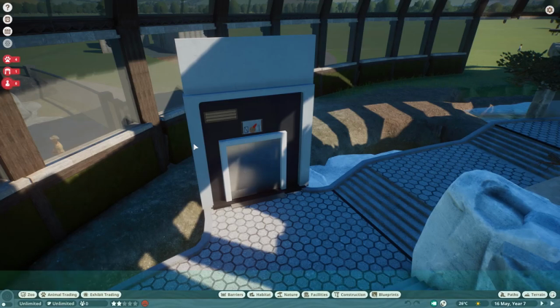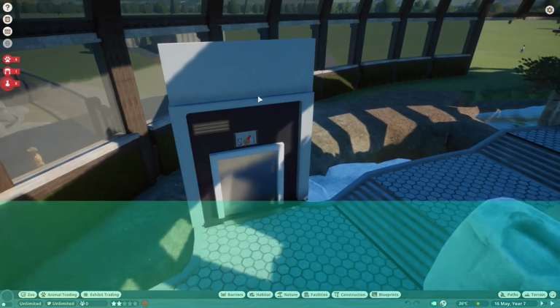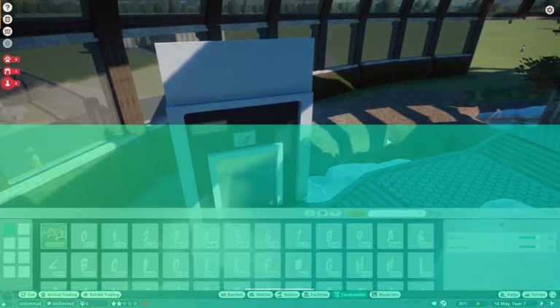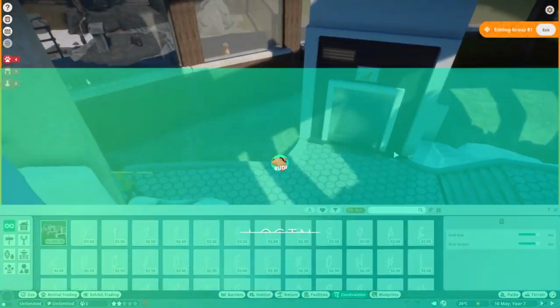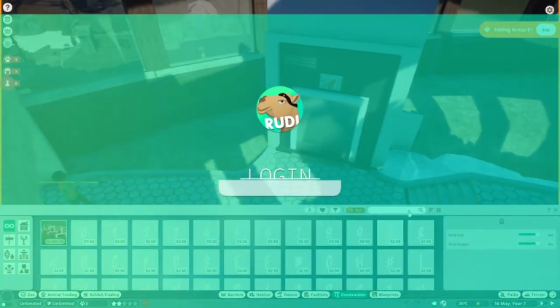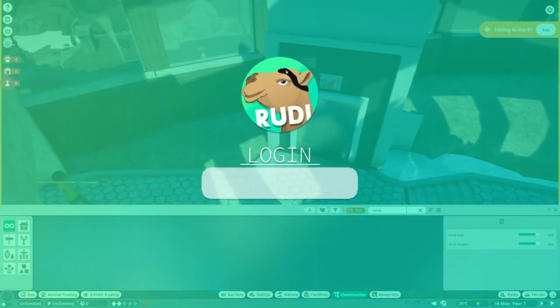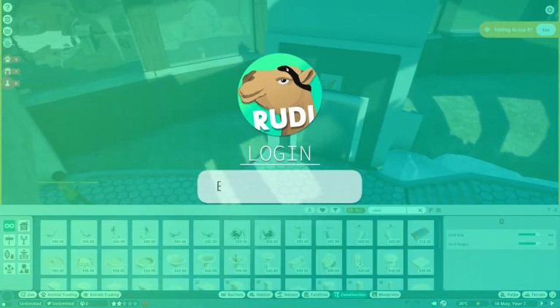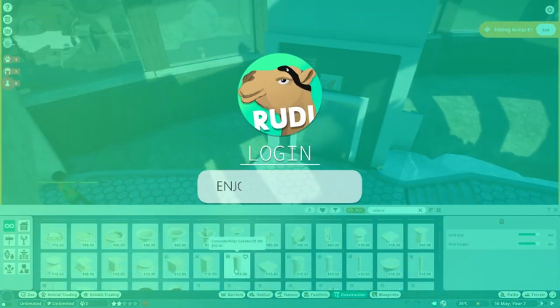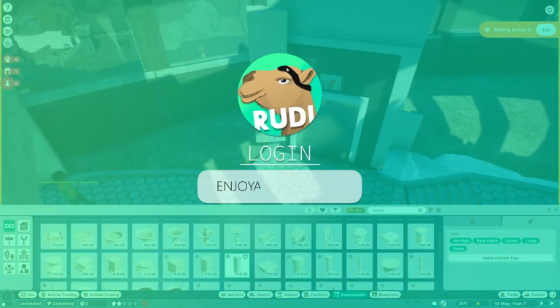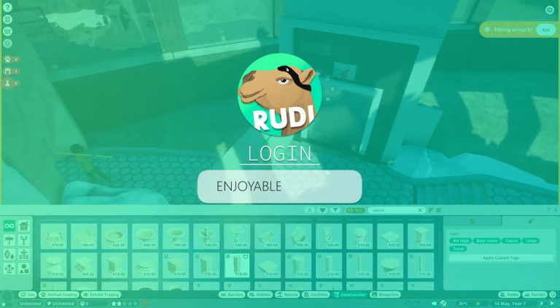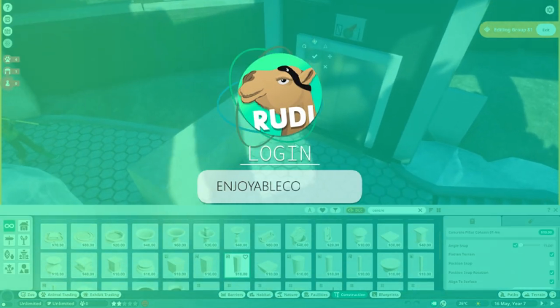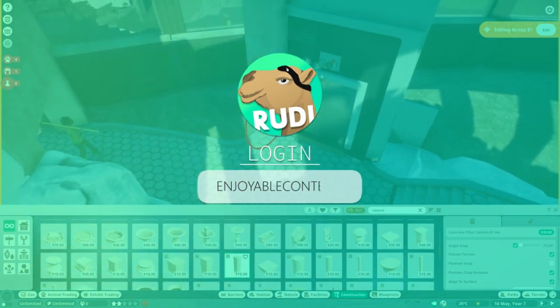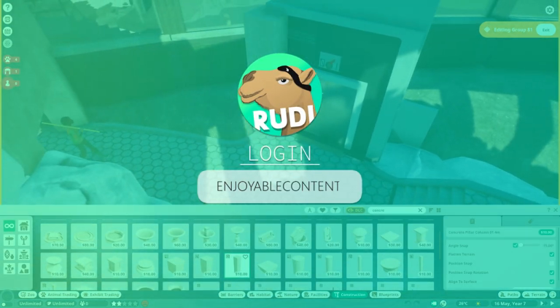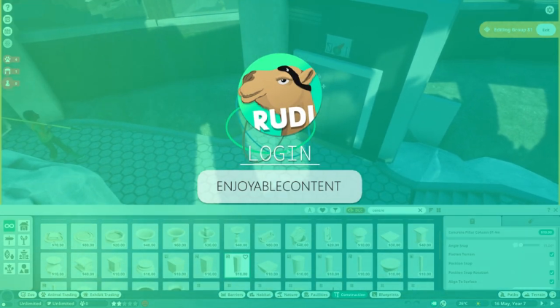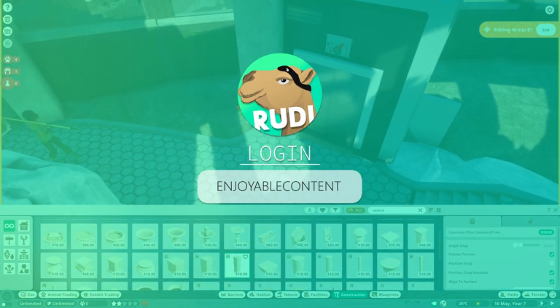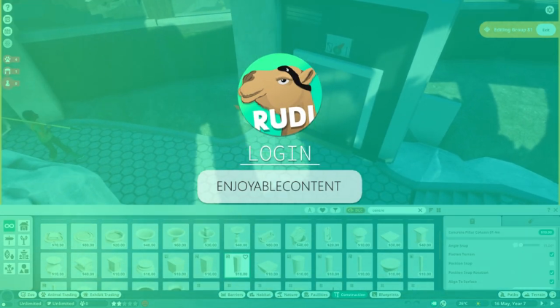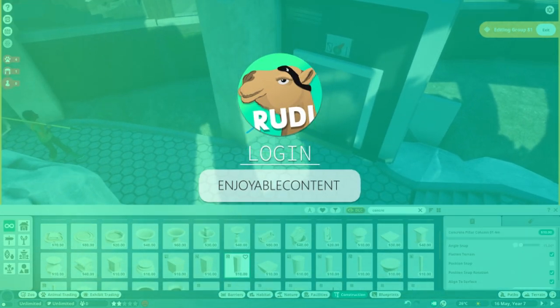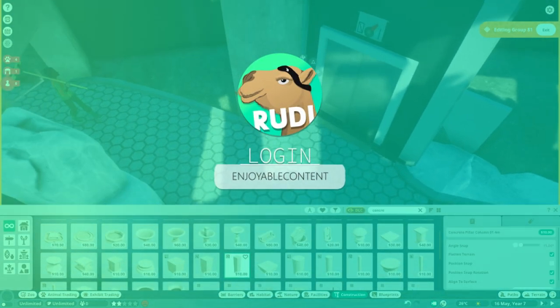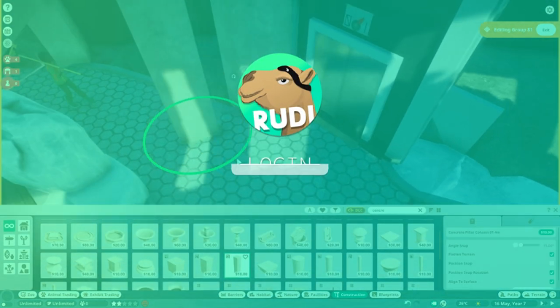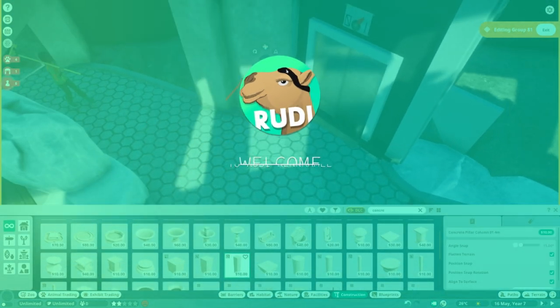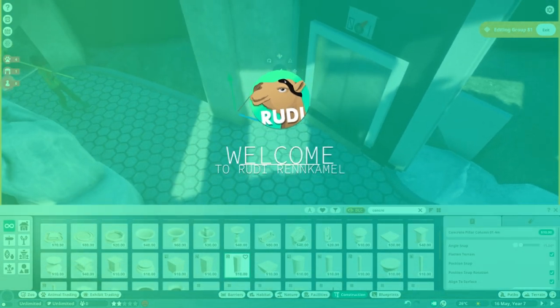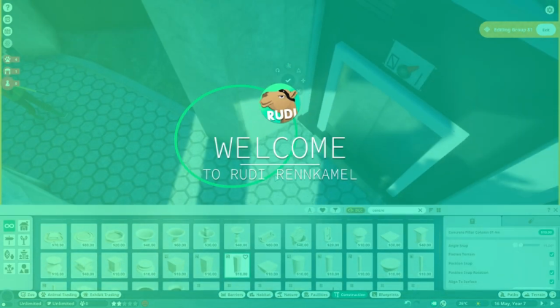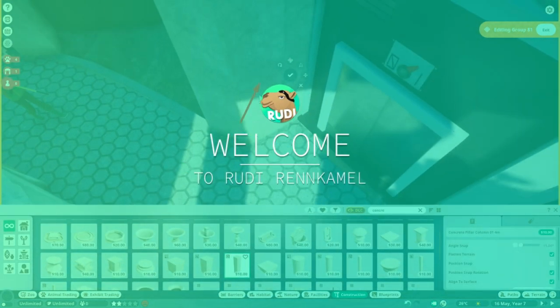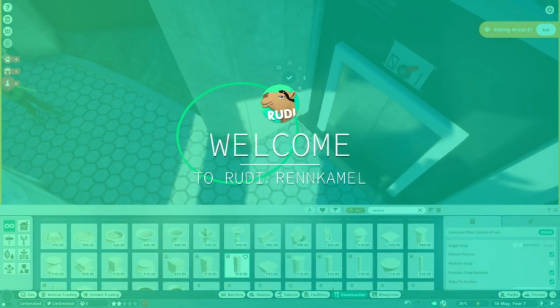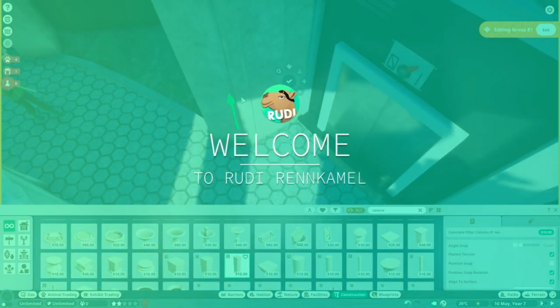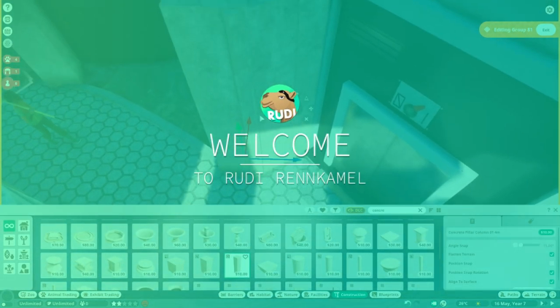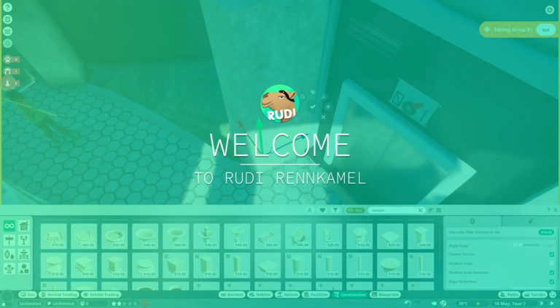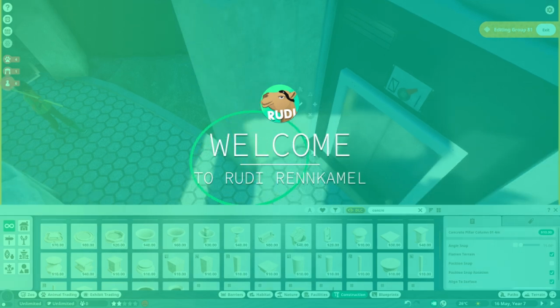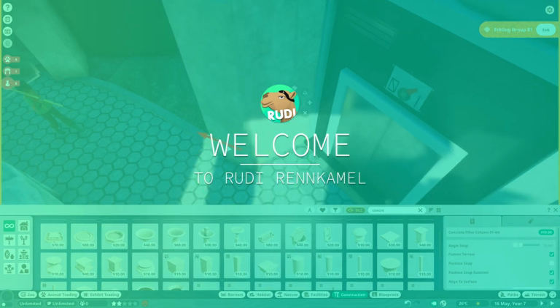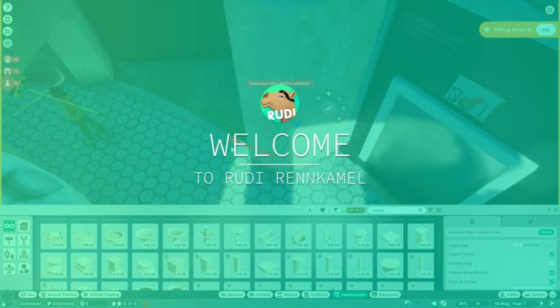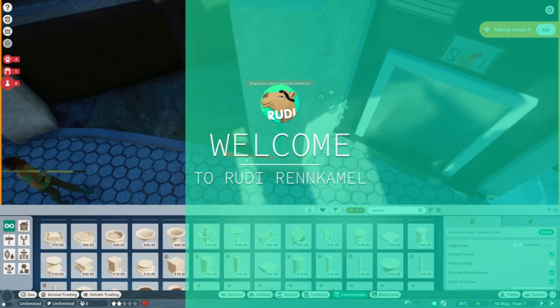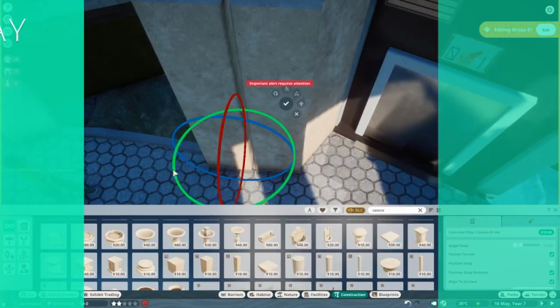Hey there and welcome back to the Aquatic Dome. Thank you so much for clicking in and welcome back to my channel.